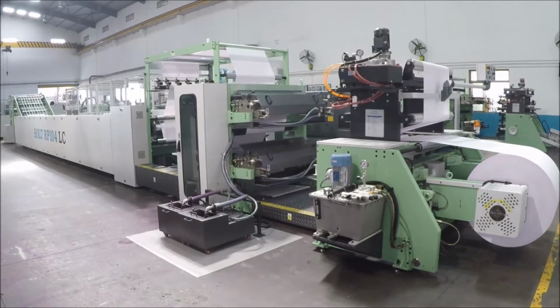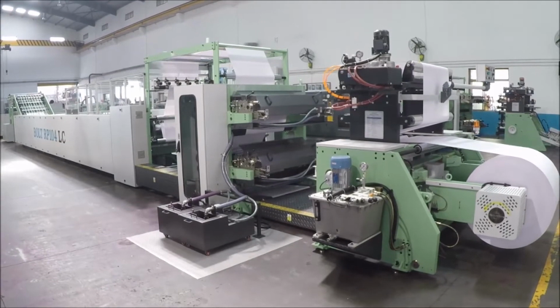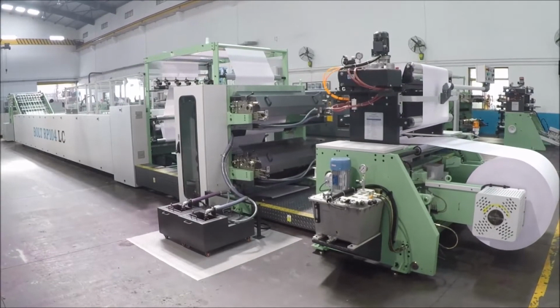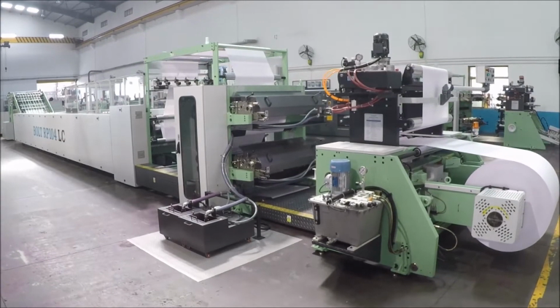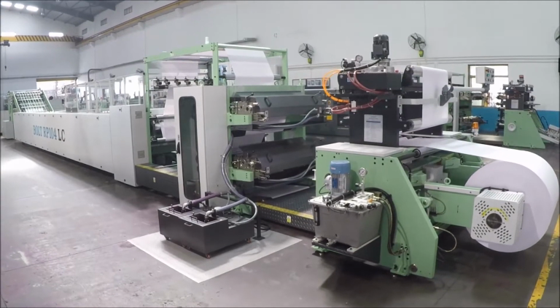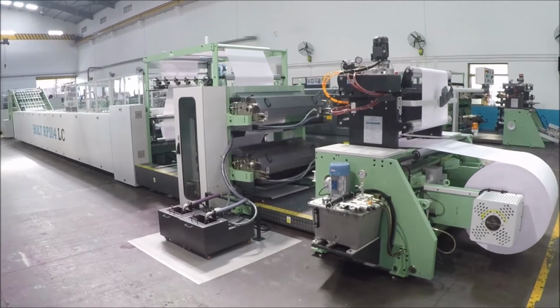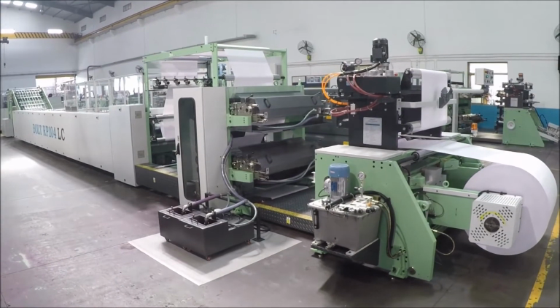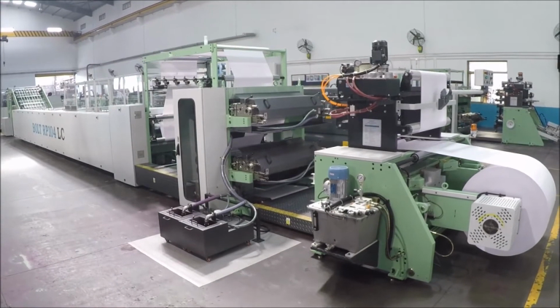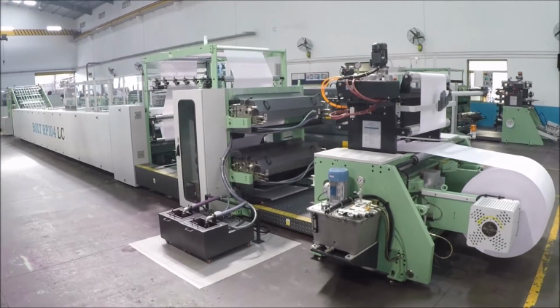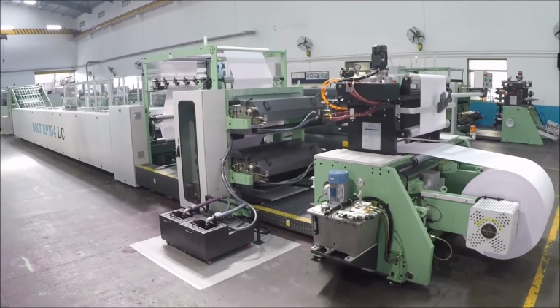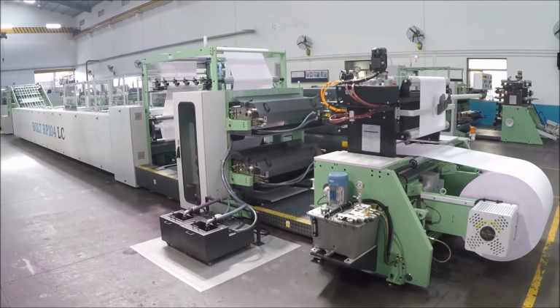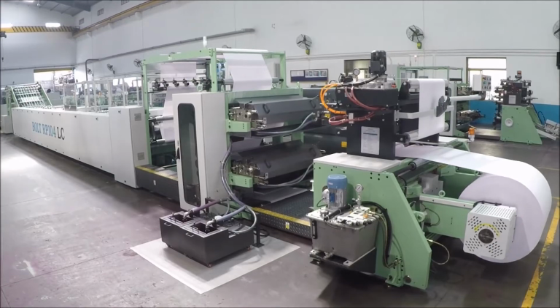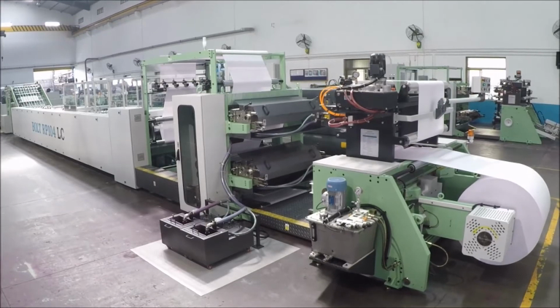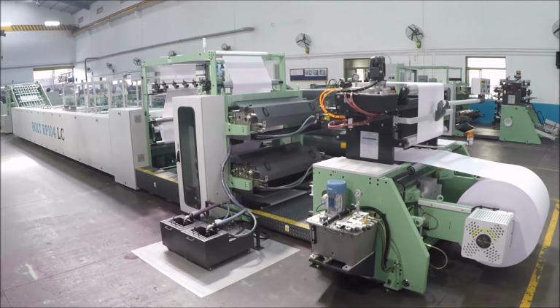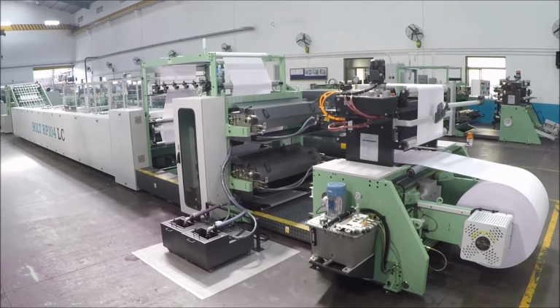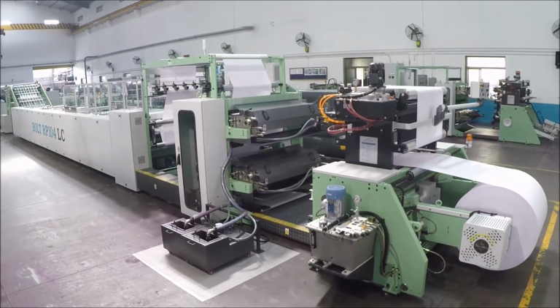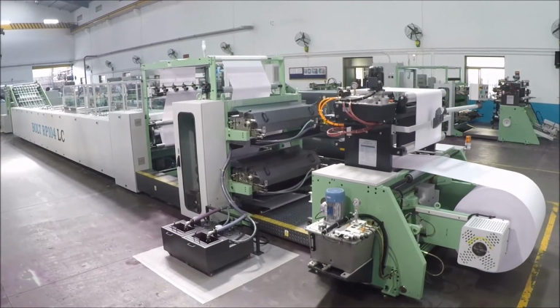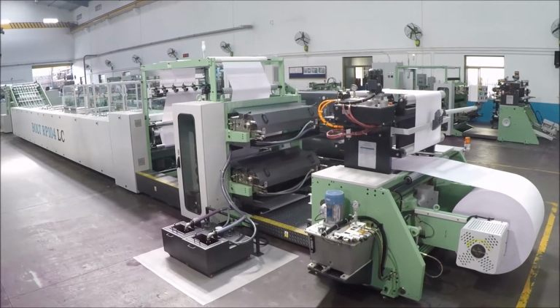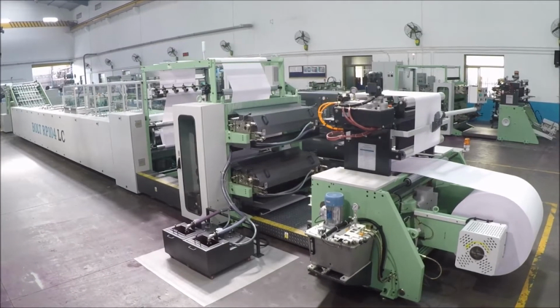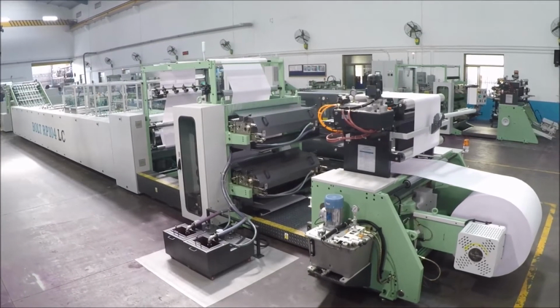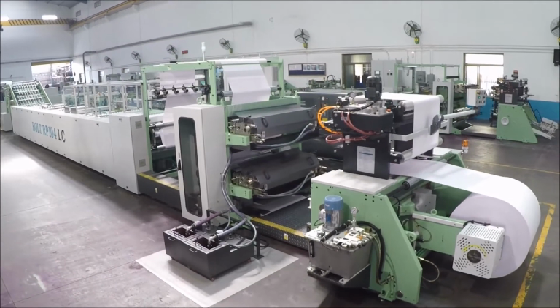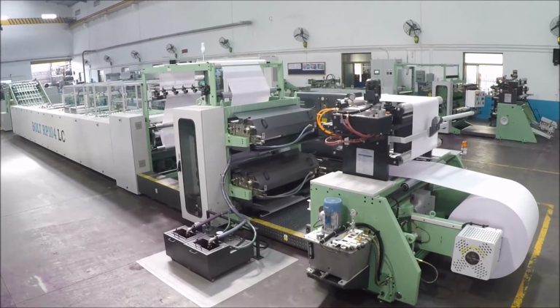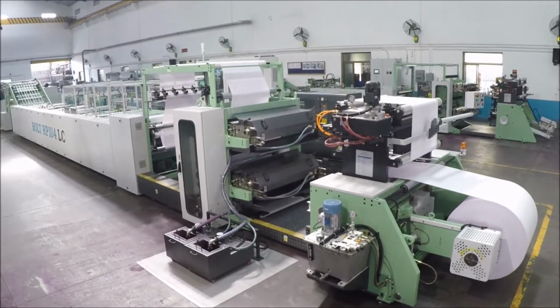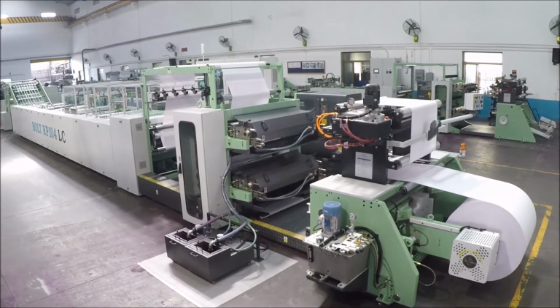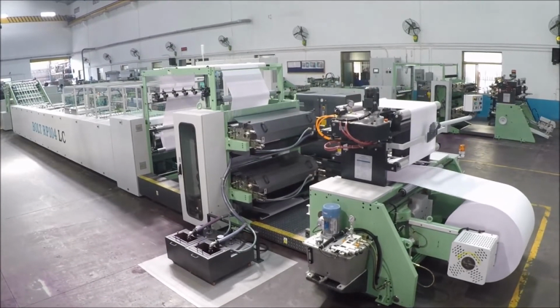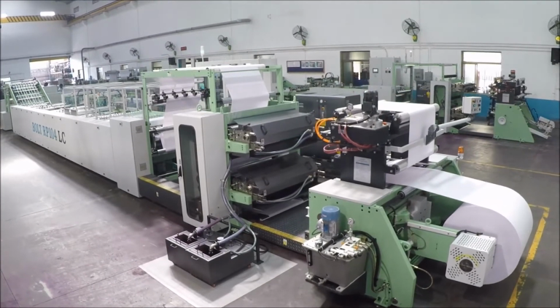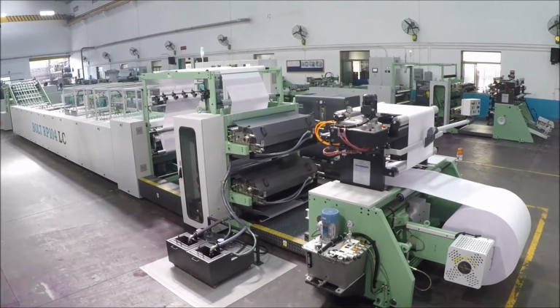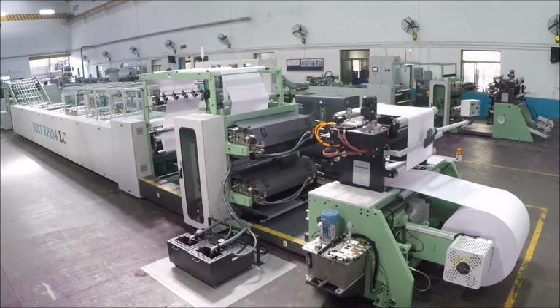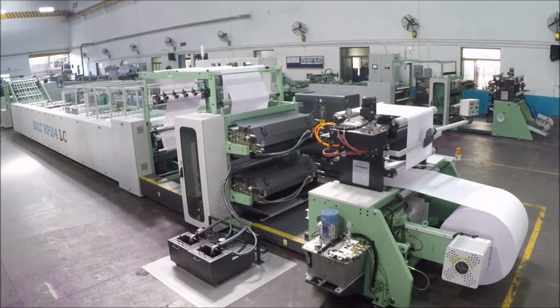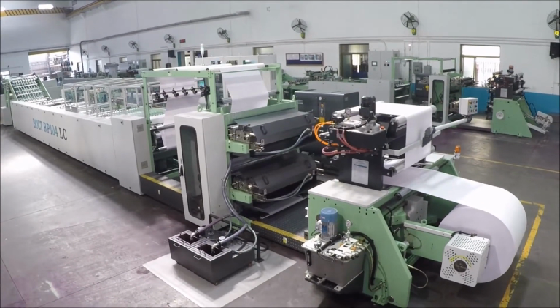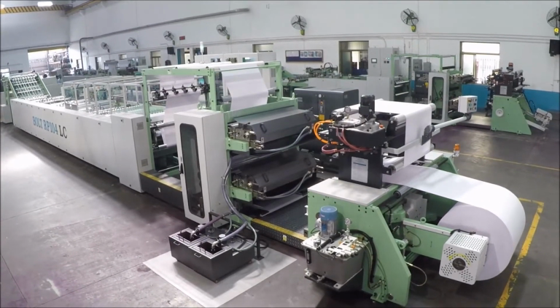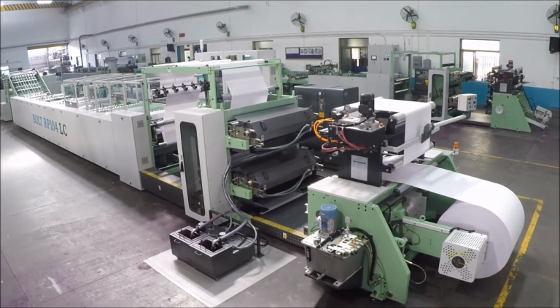LYNOMATIC Automatic Exercise Book Machine, from reel to pile bolt, model RP104.